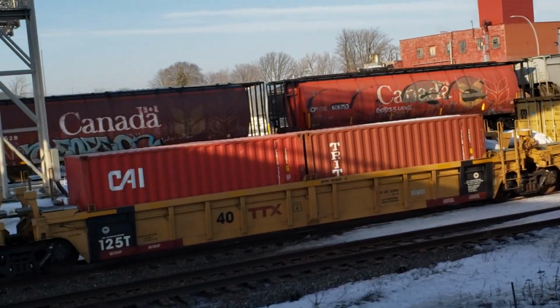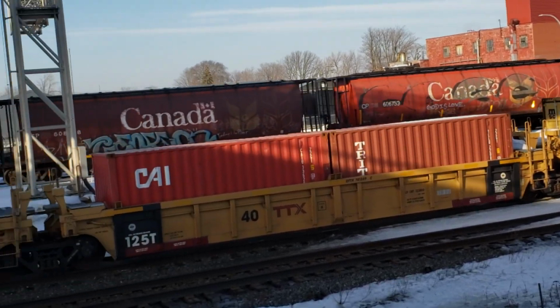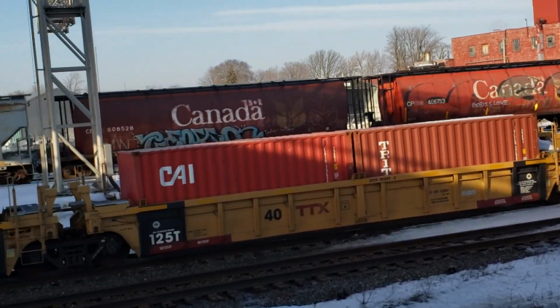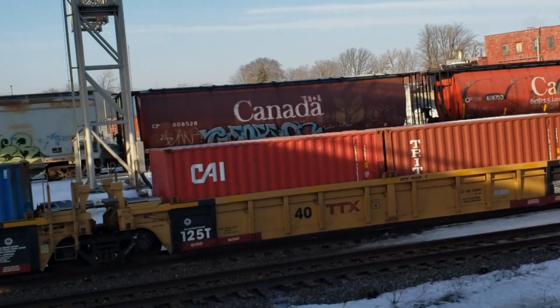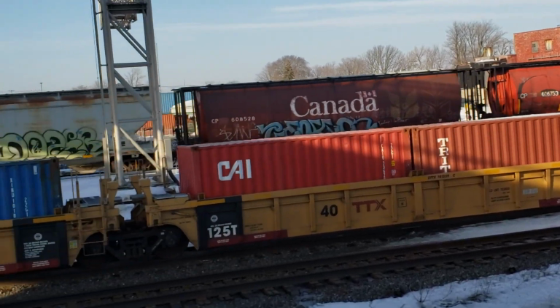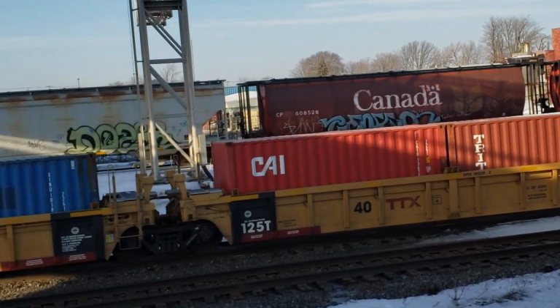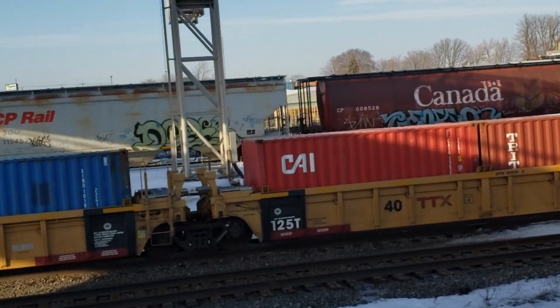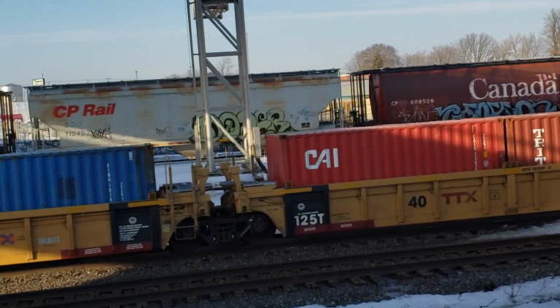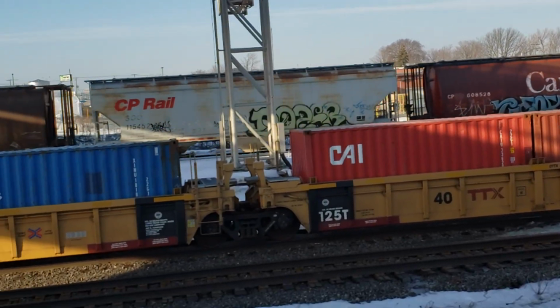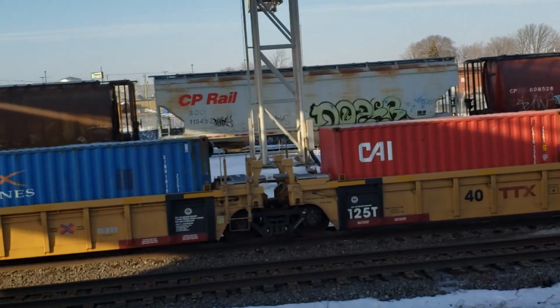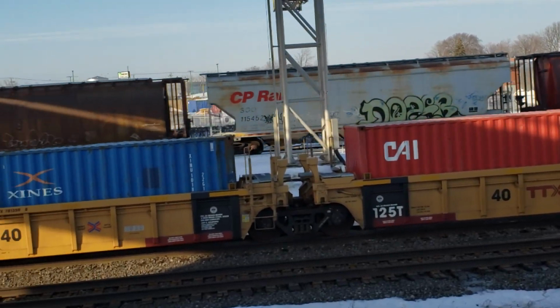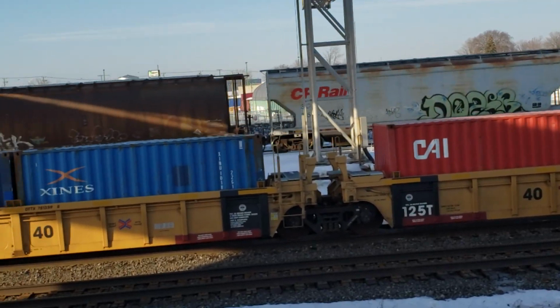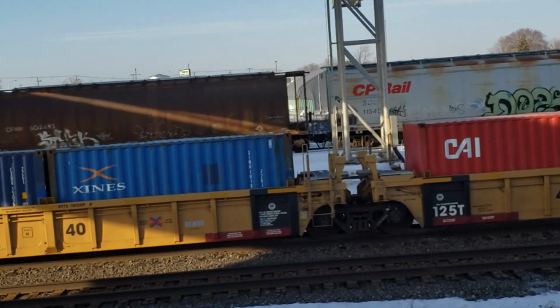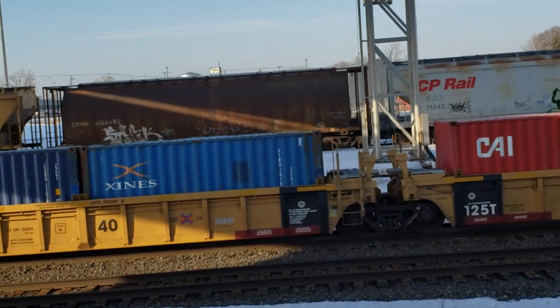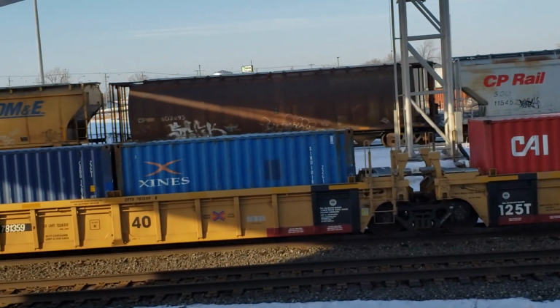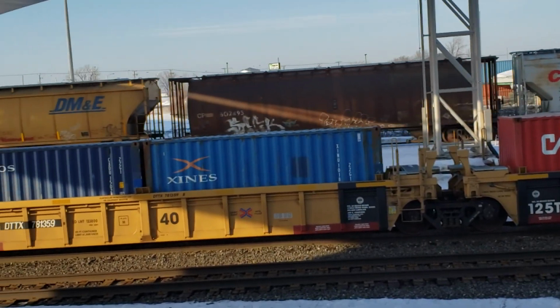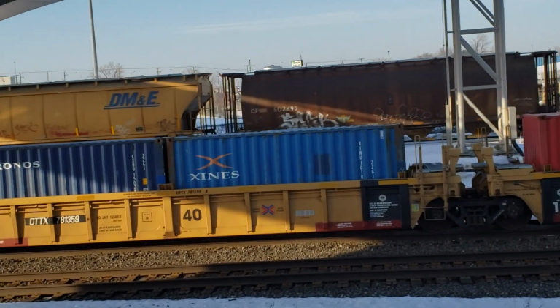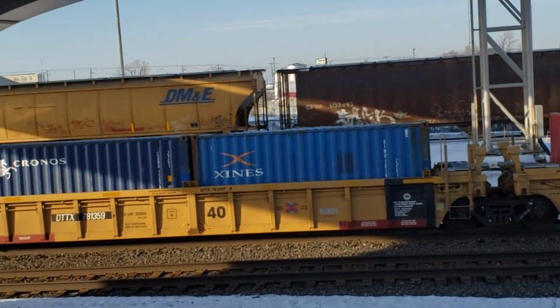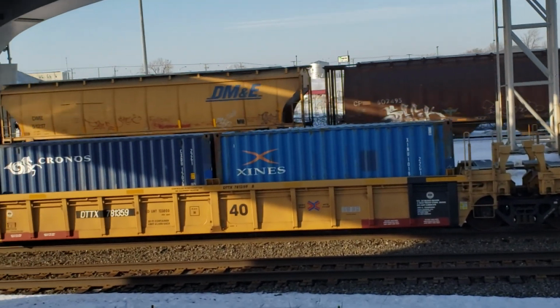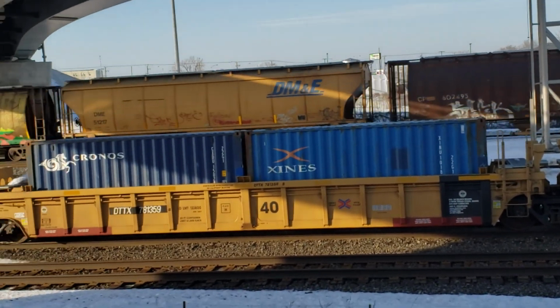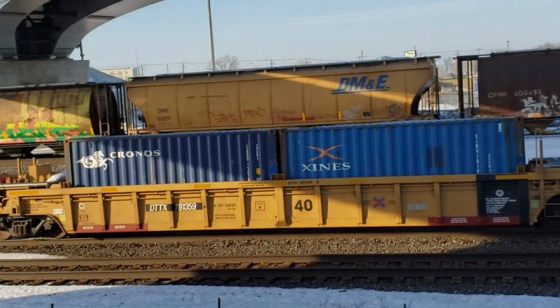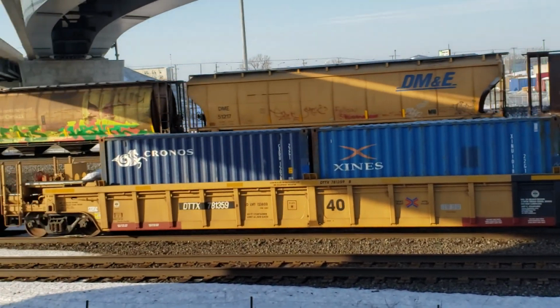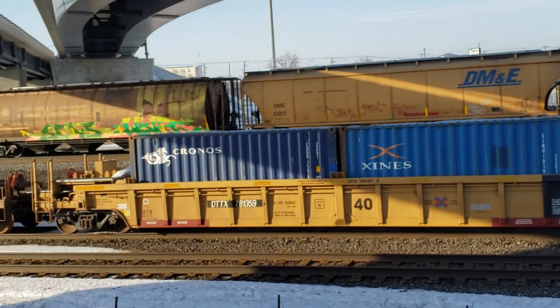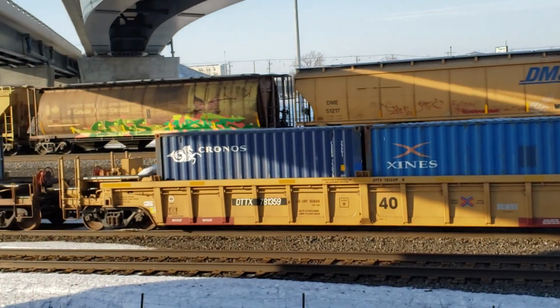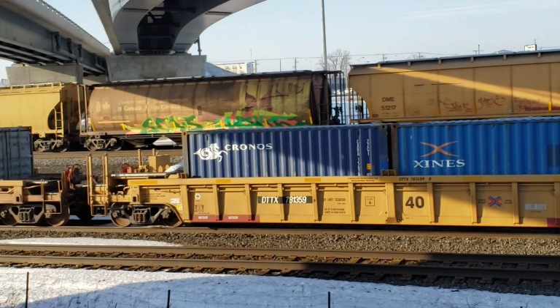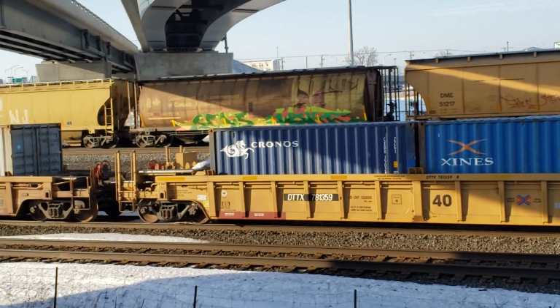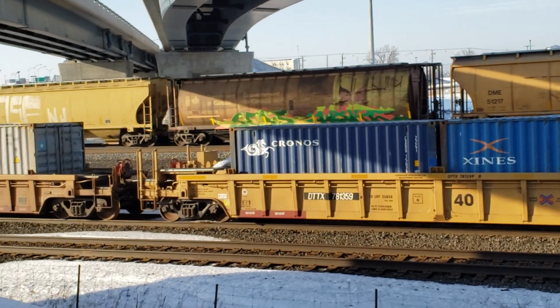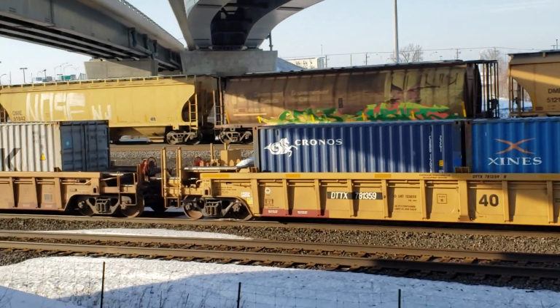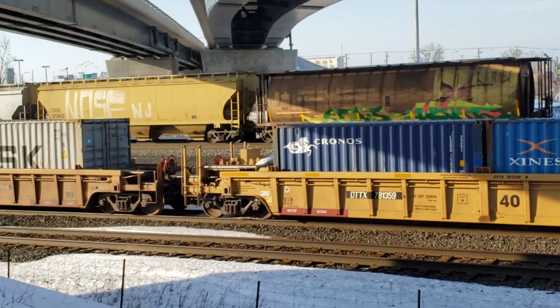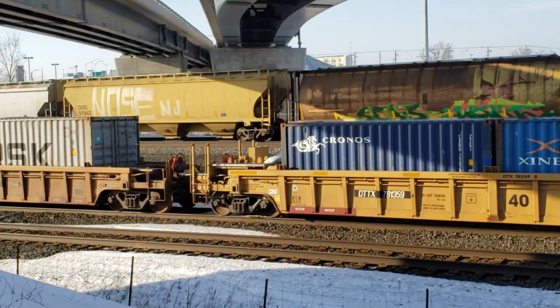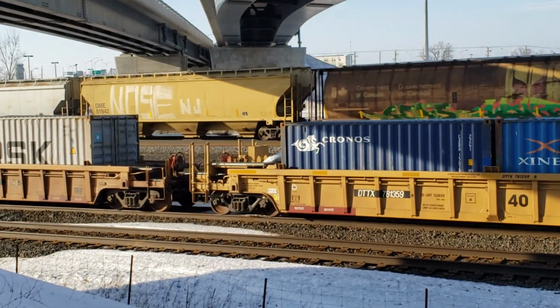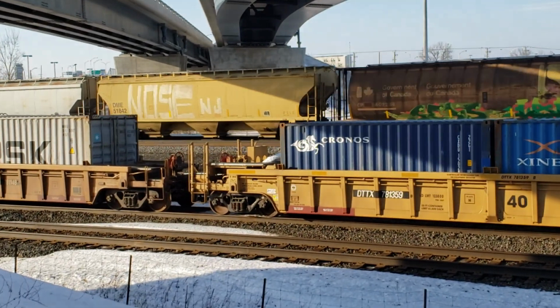Graffiti on those new cars — first sign of the graffiti I've seen on them.